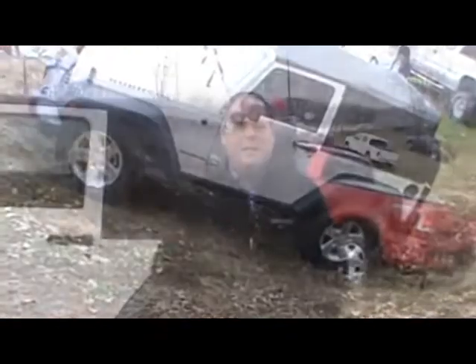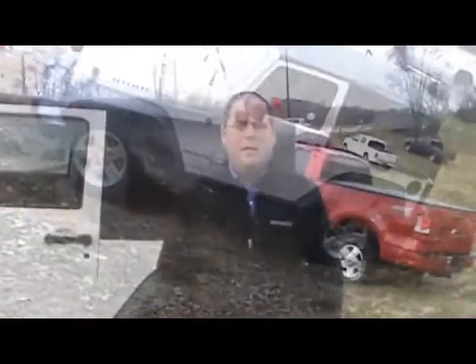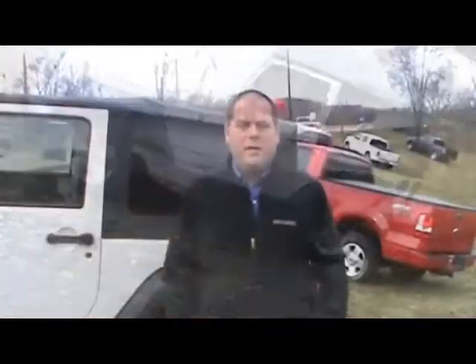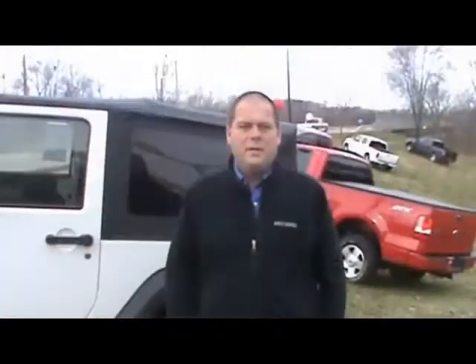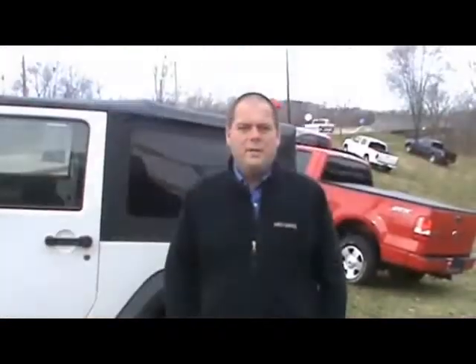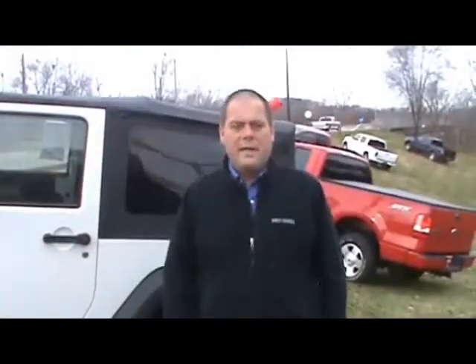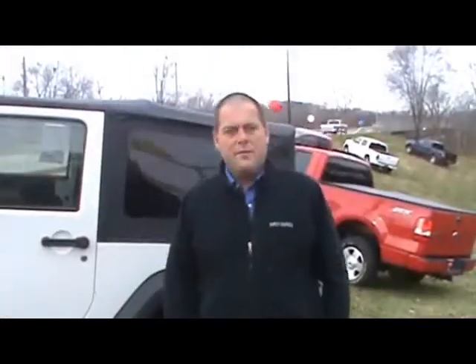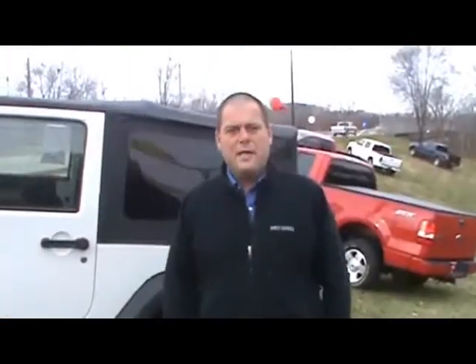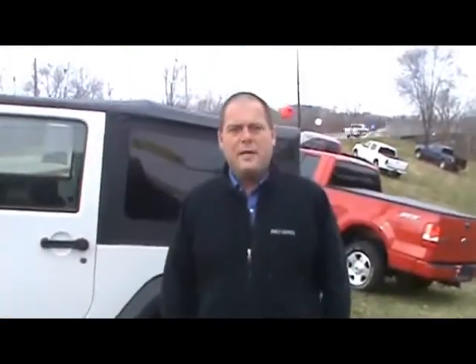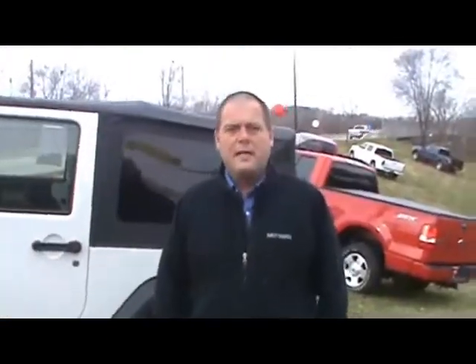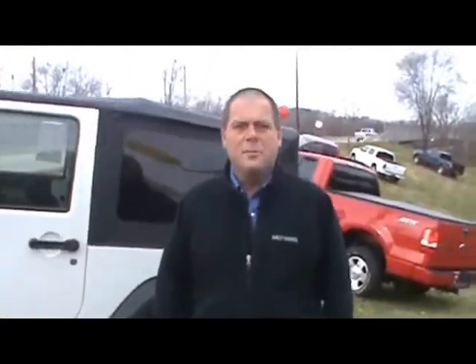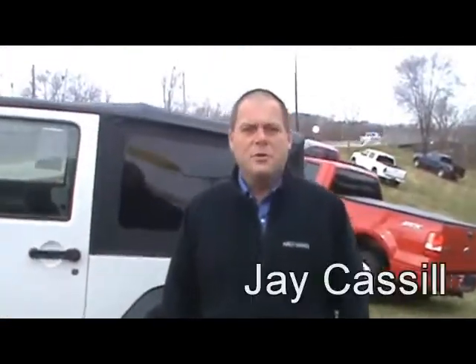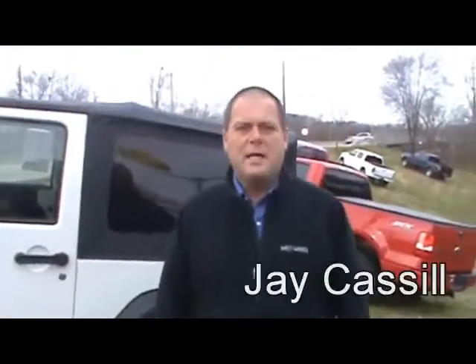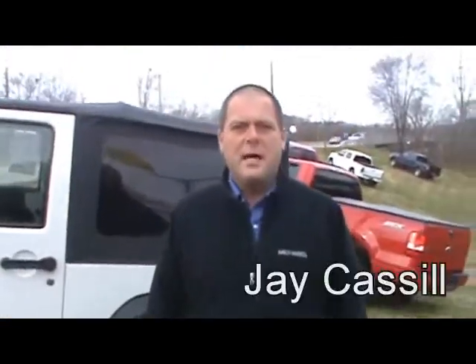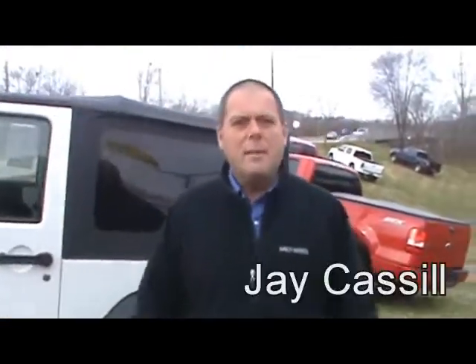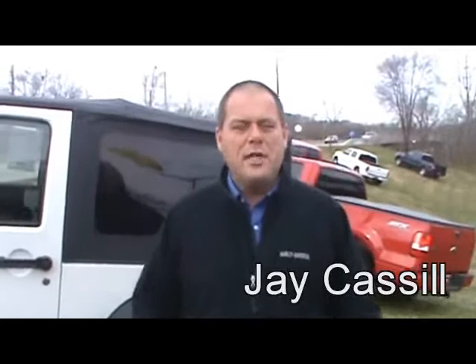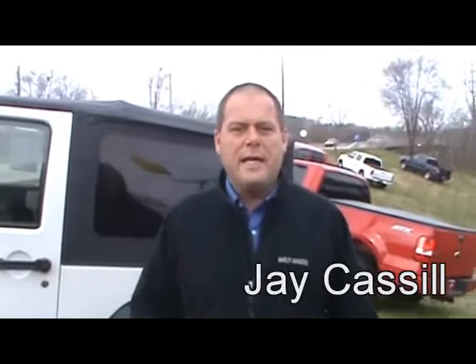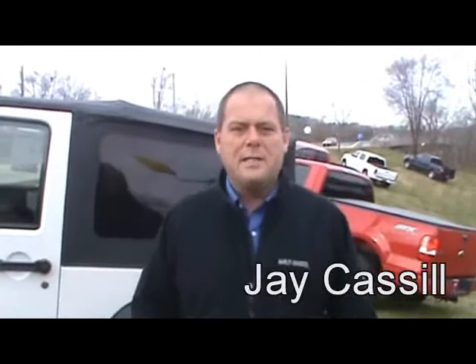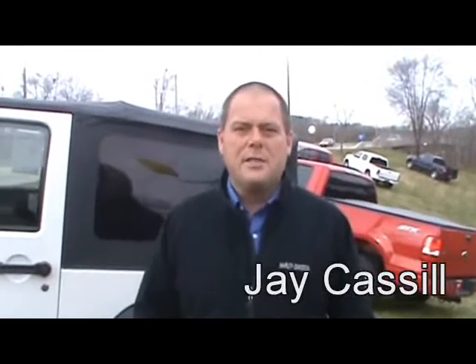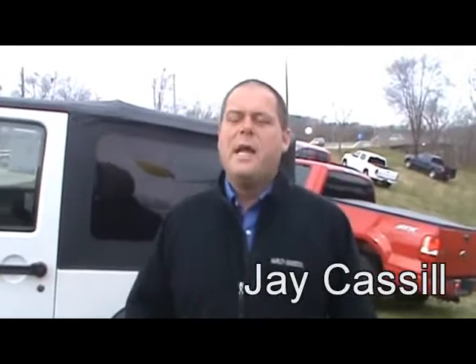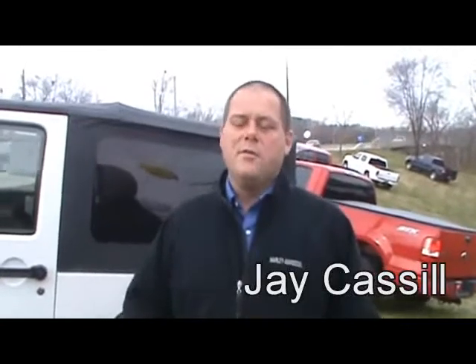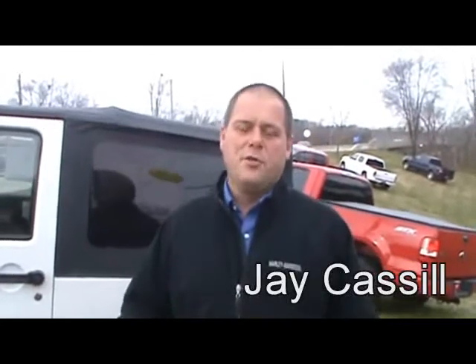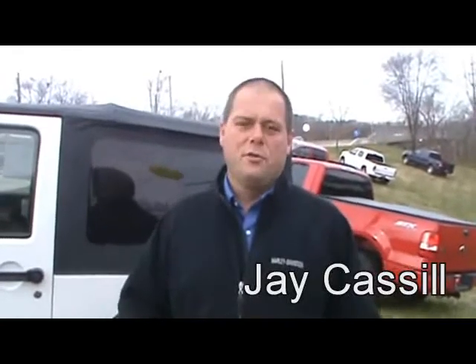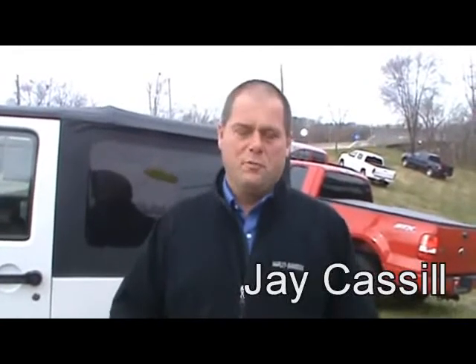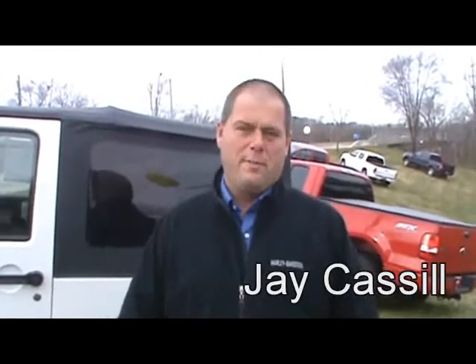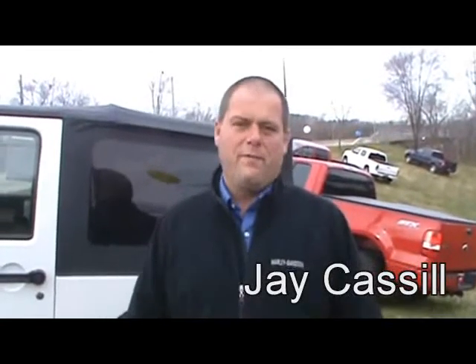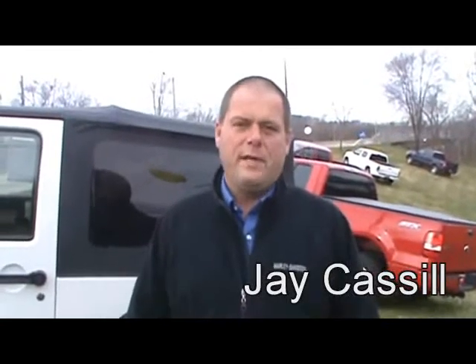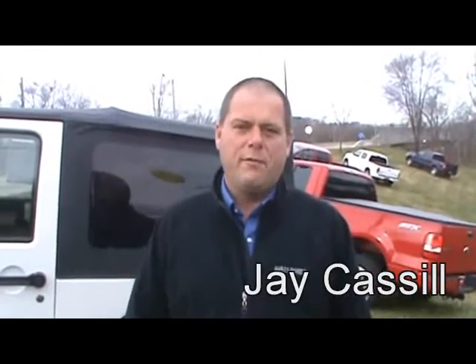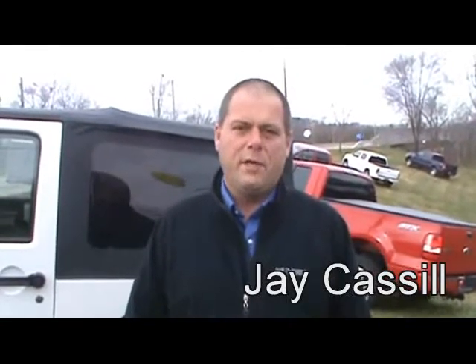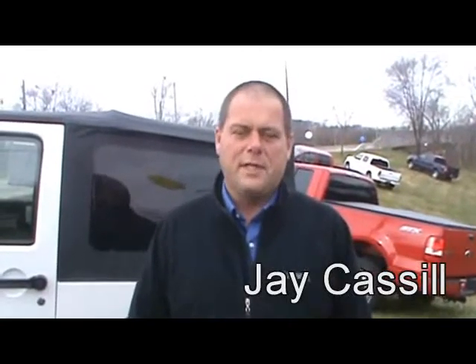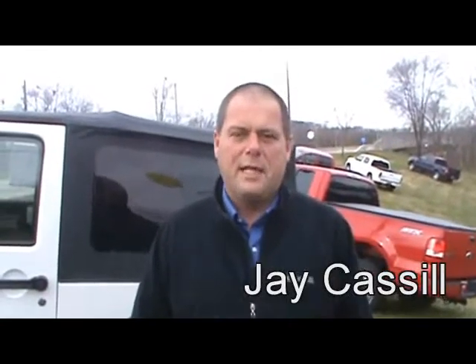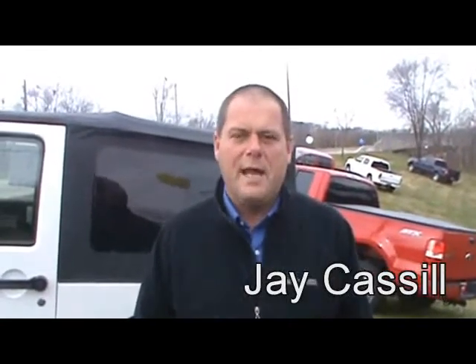Hello there. Thank you for checking out CastleMotors.com. I'm Jay Castle, and you've chosen one of my favorite vehicles on the lot.